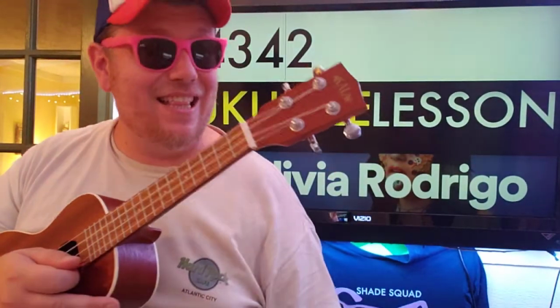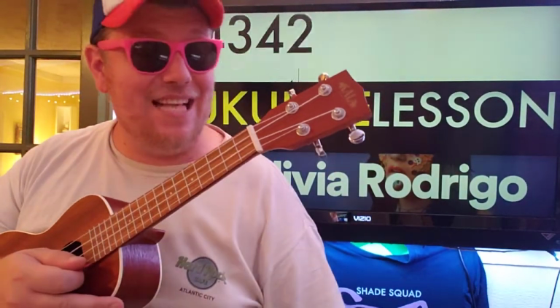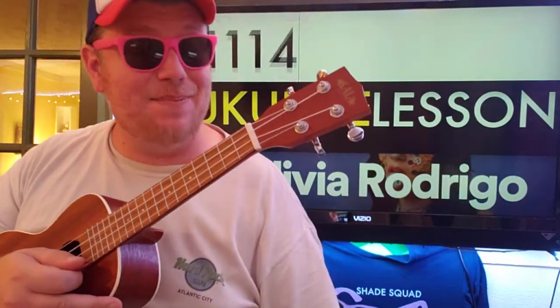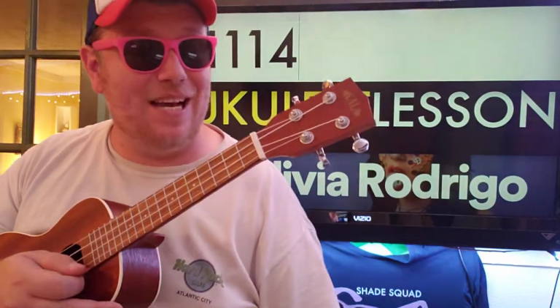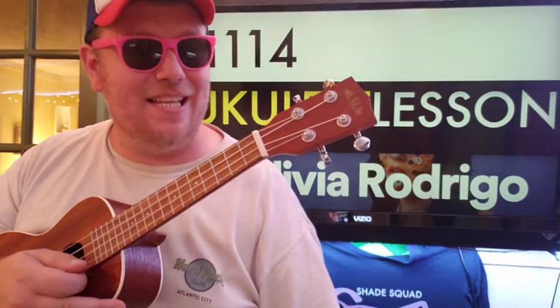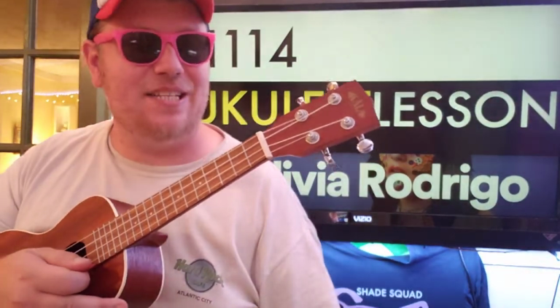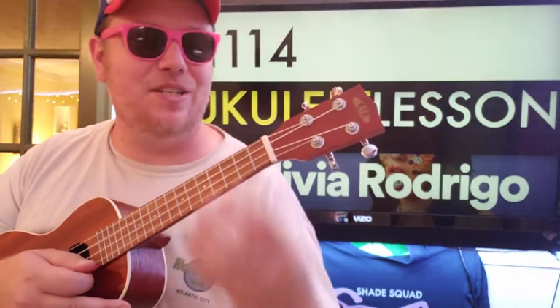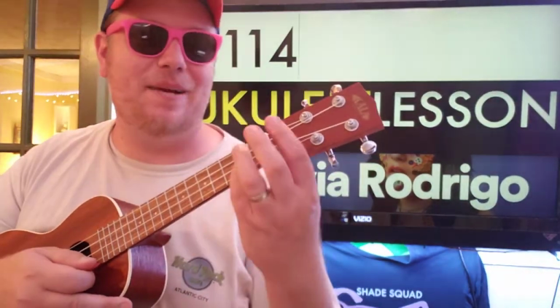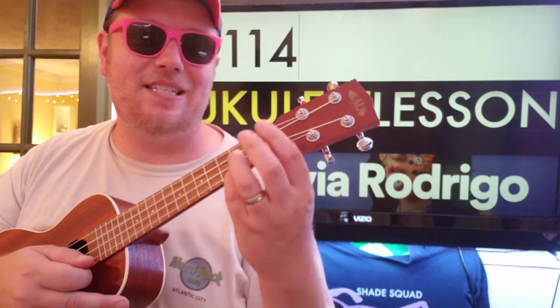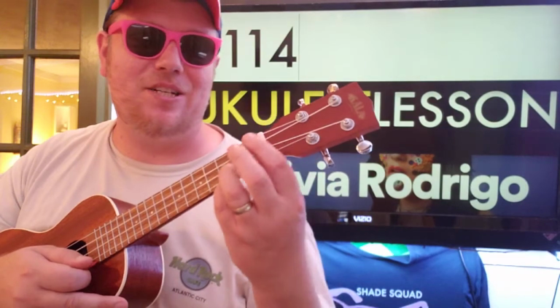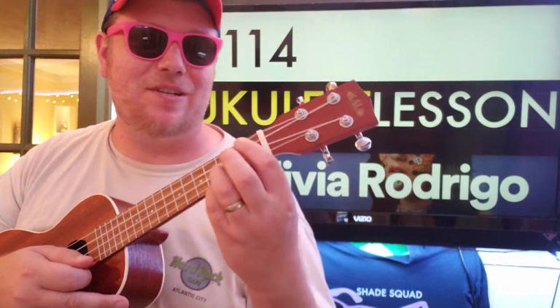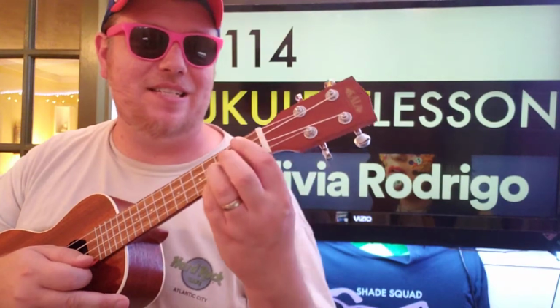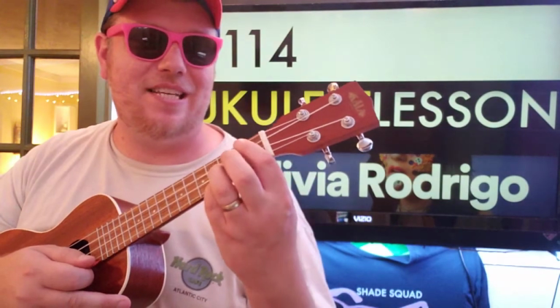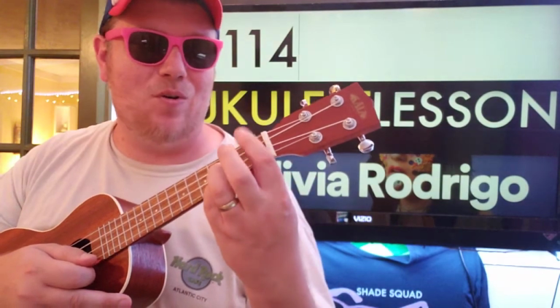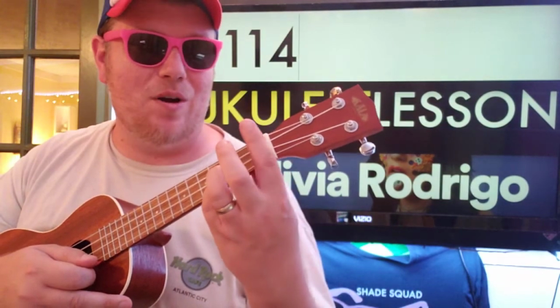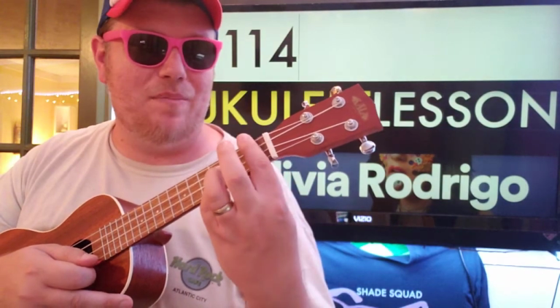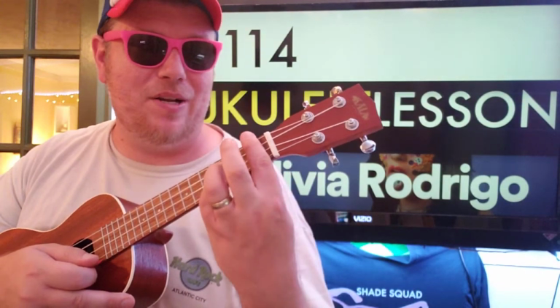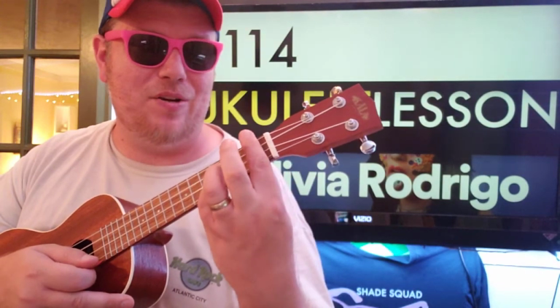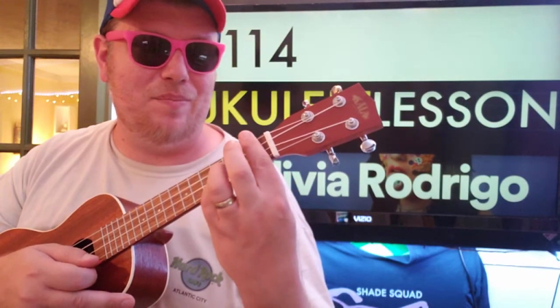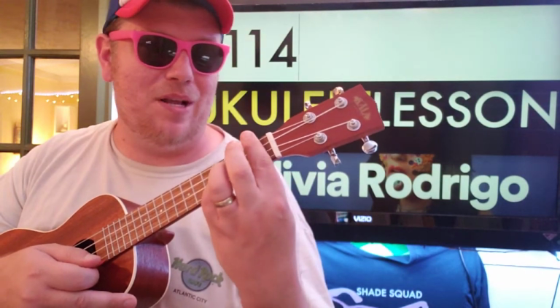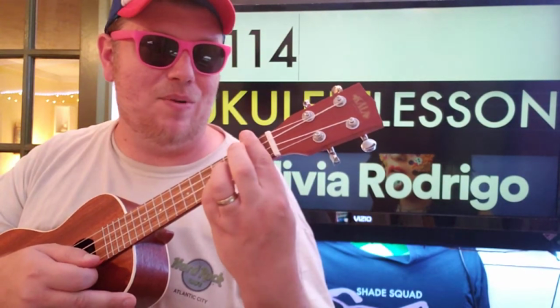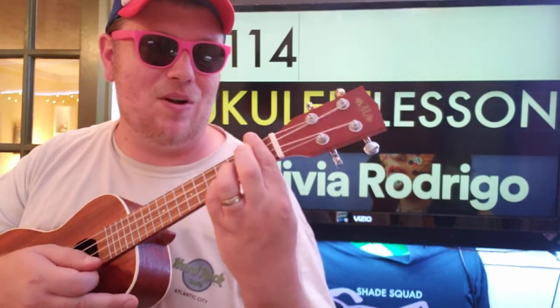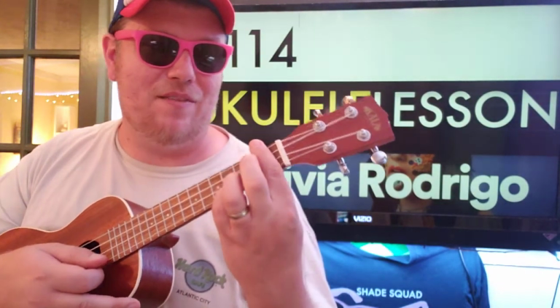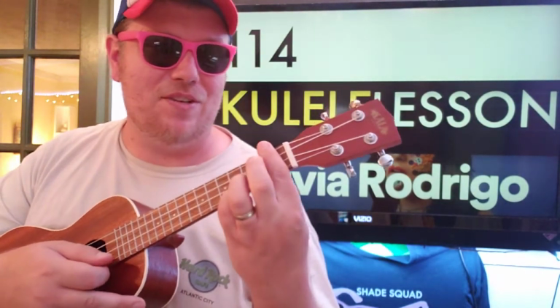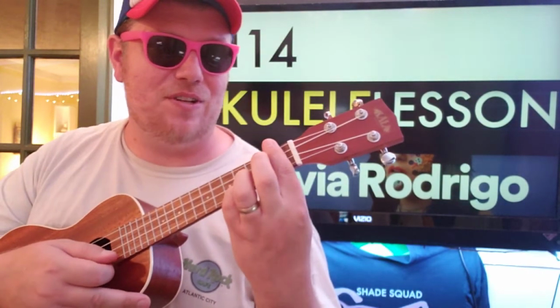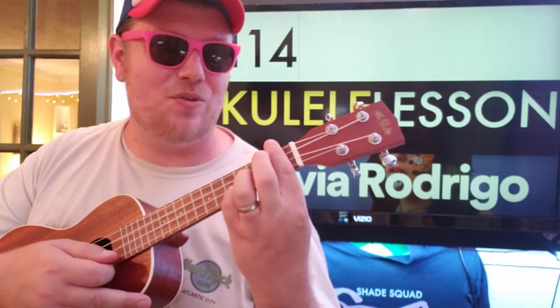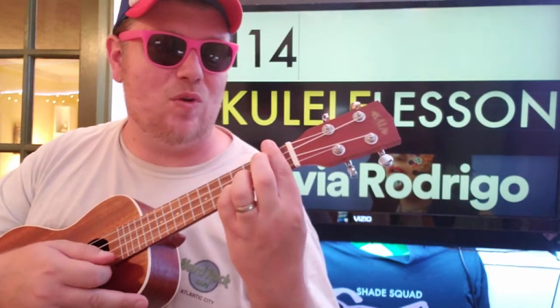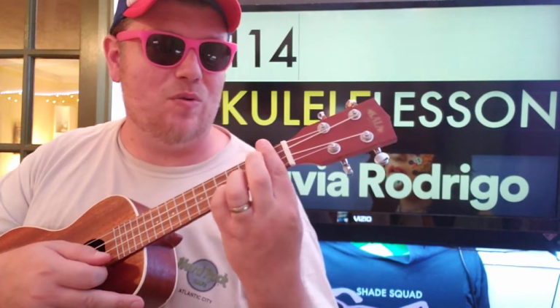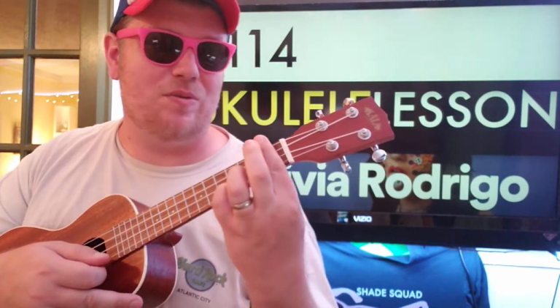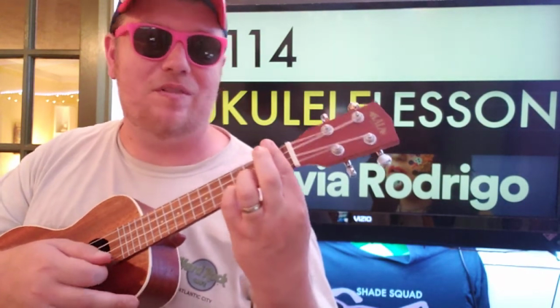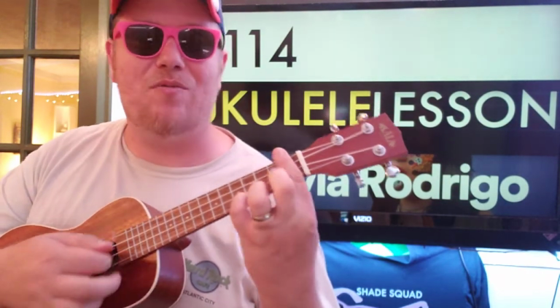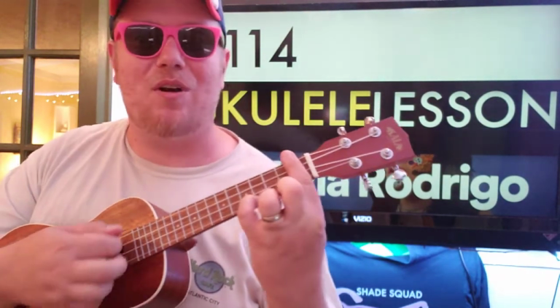Last but not least, you're basically doing a C chord but putting a bar on that first fret, so 1-1-1-4.